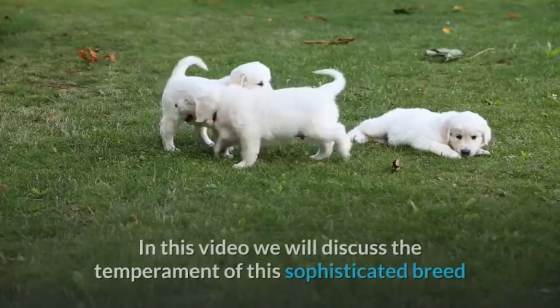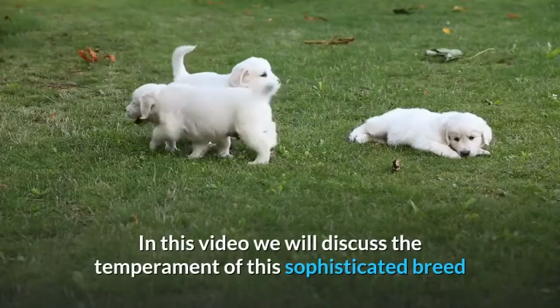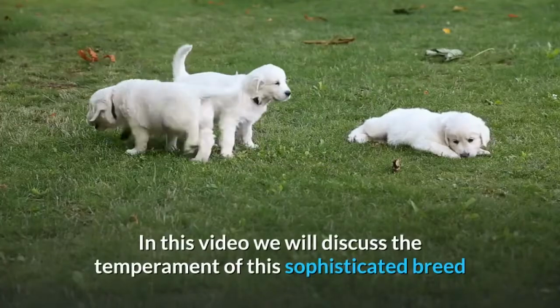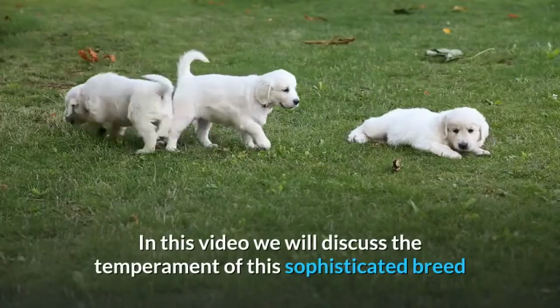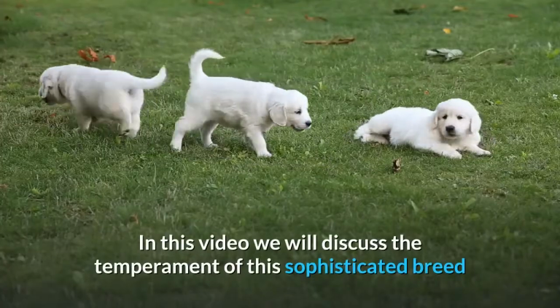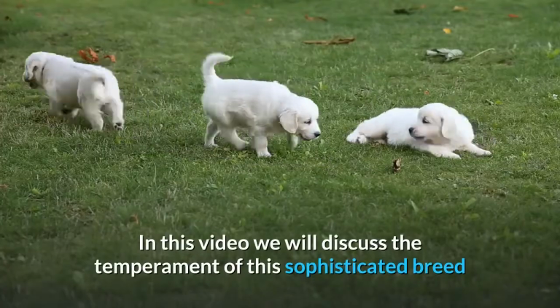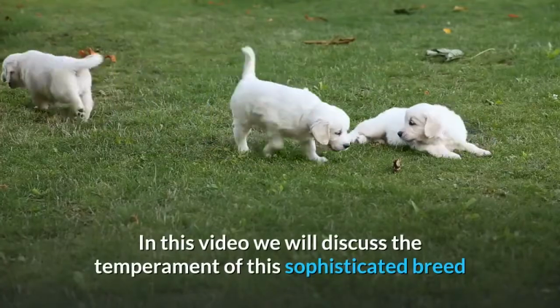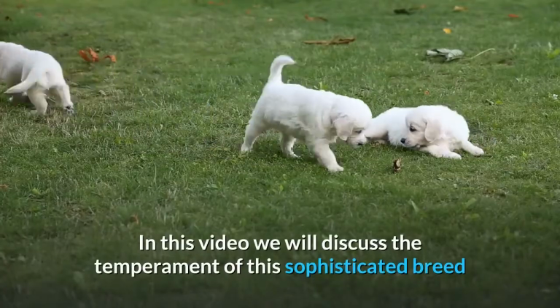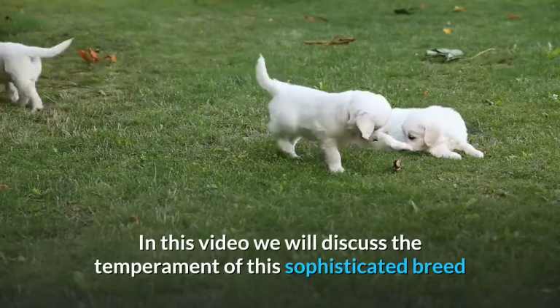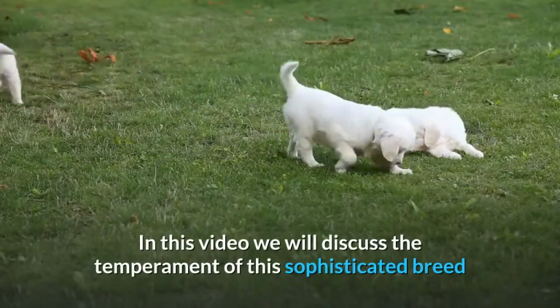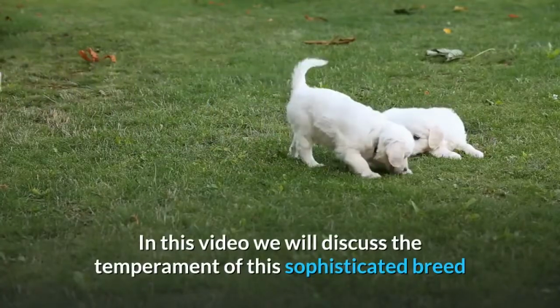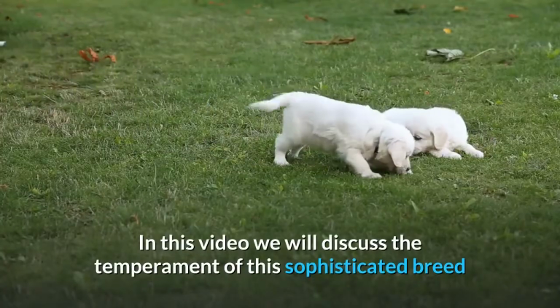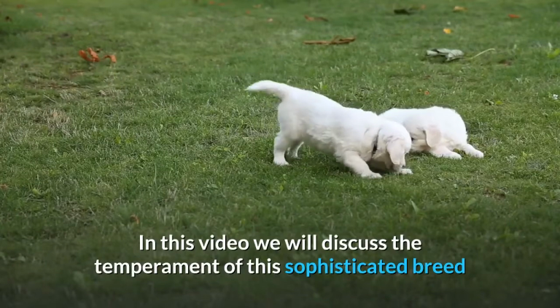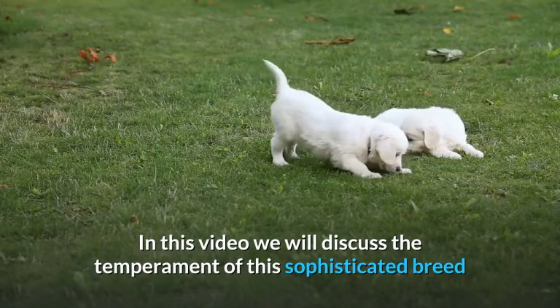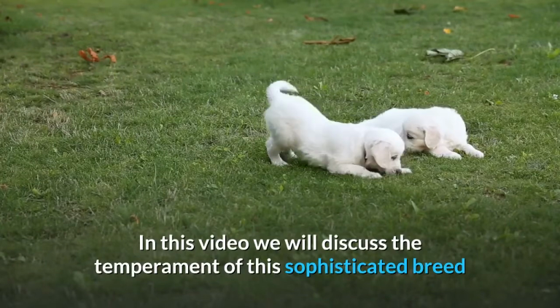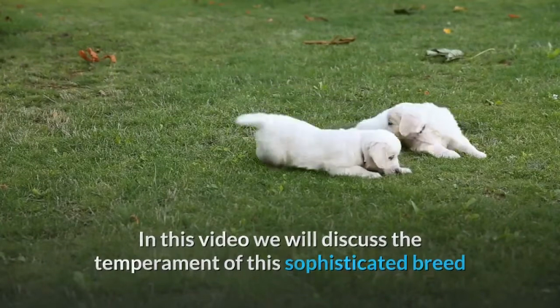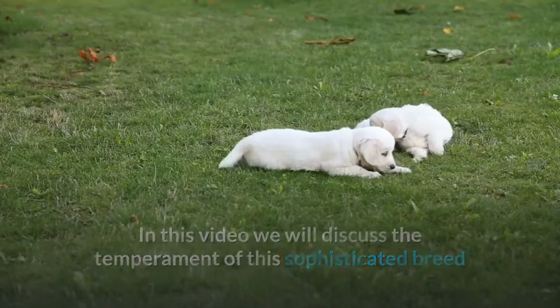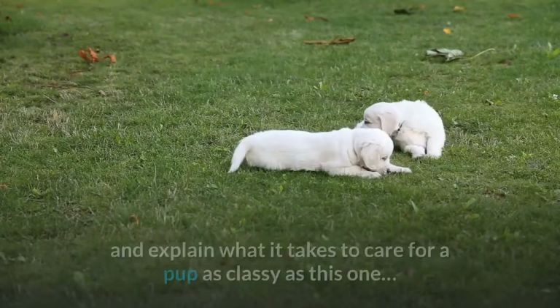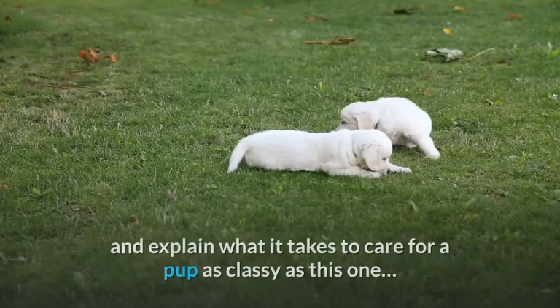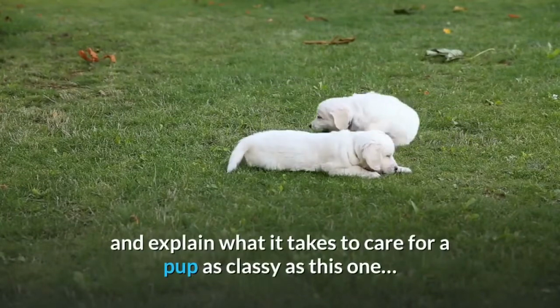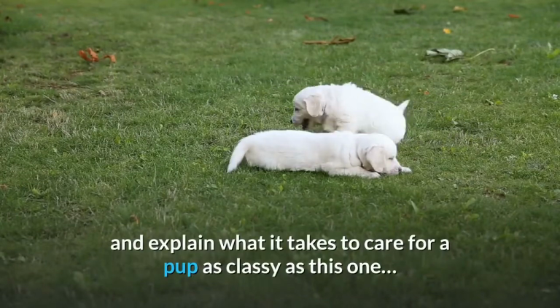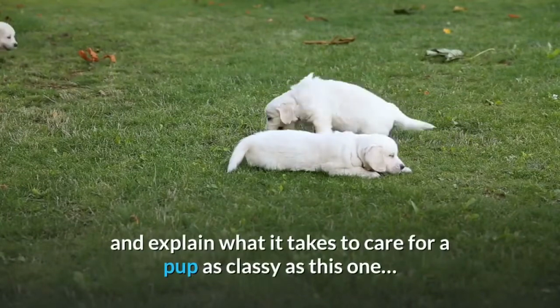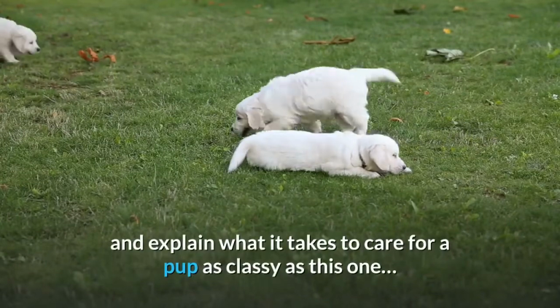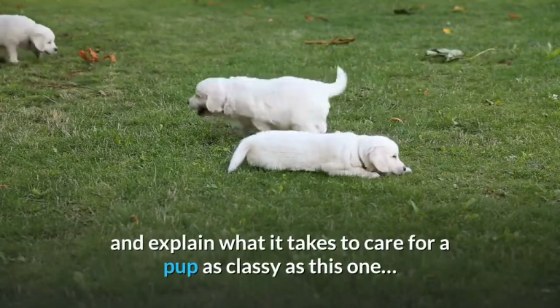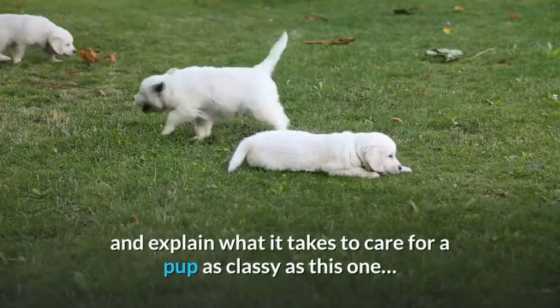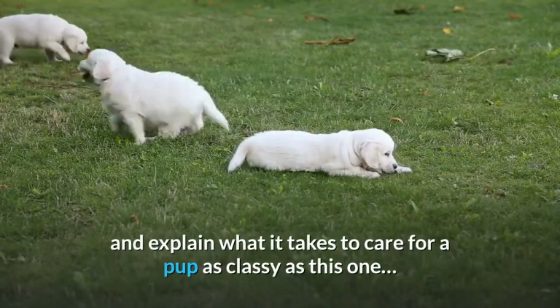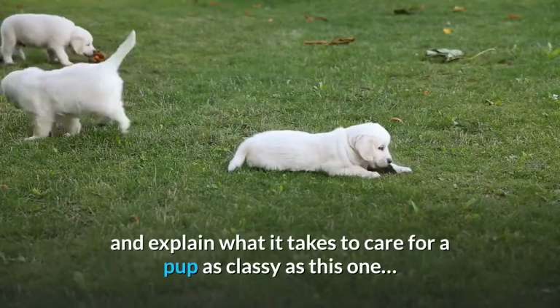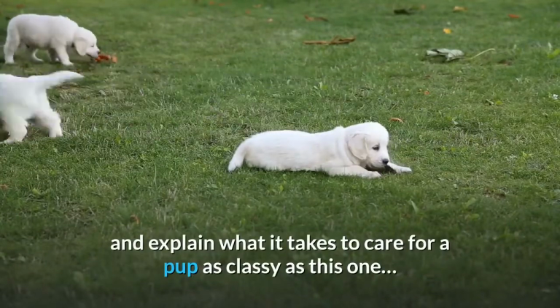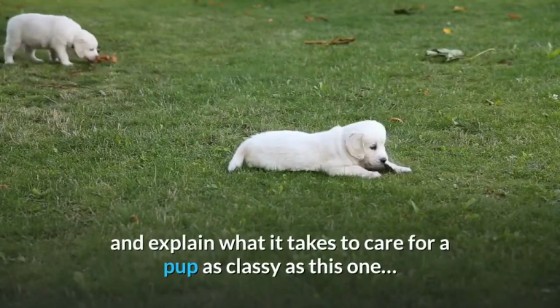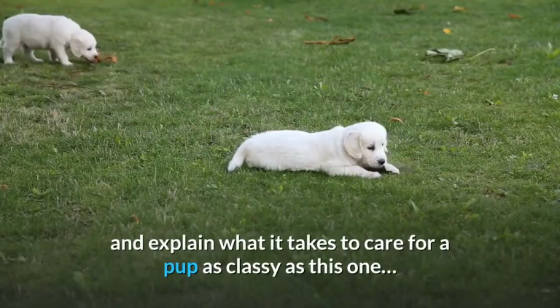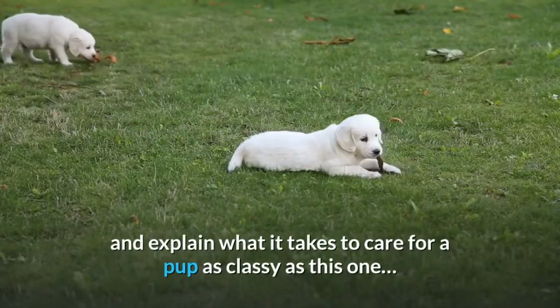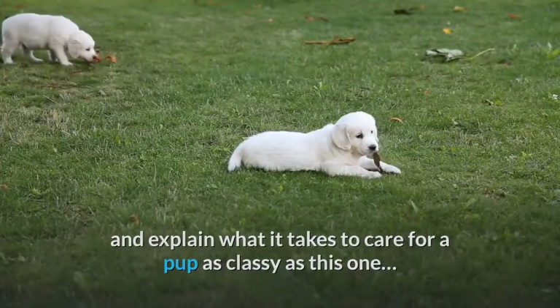In this video we will discuss the temperament of this sophisticated breed and explain what it takes to care for a pup as classy as this one.